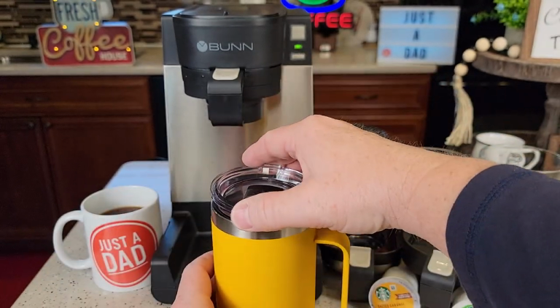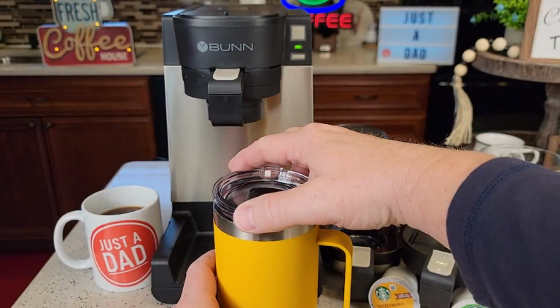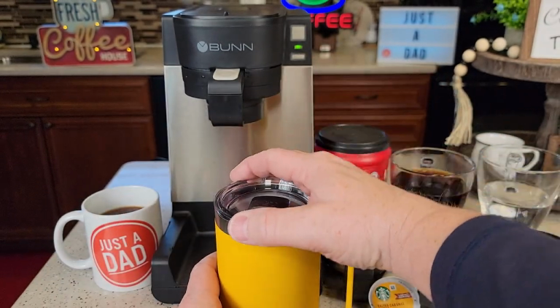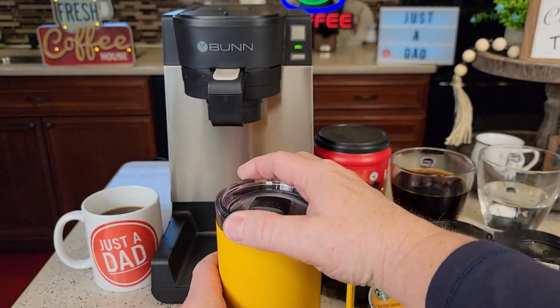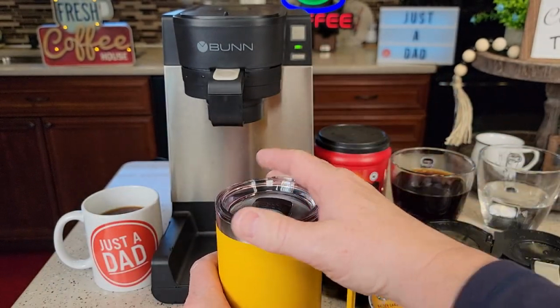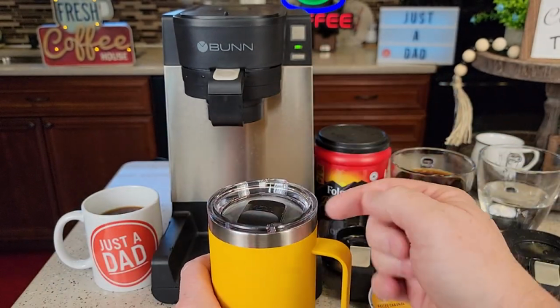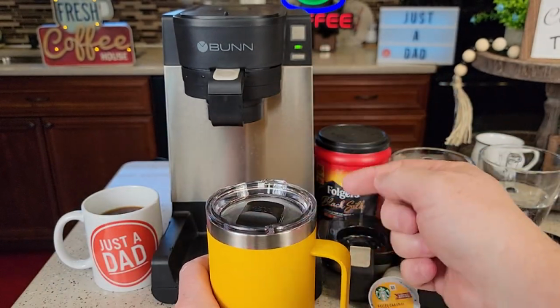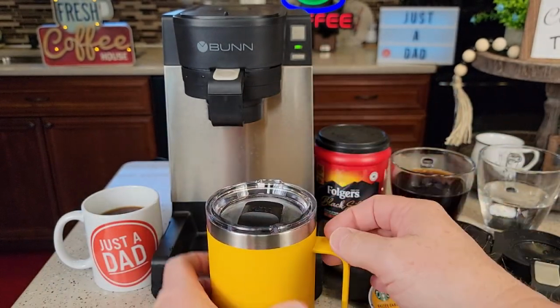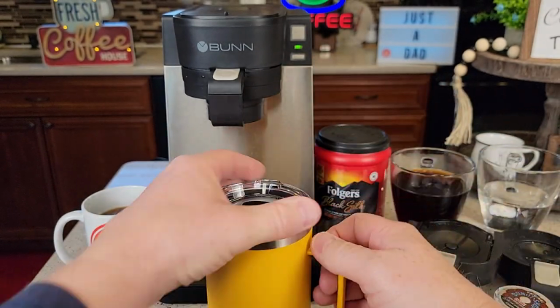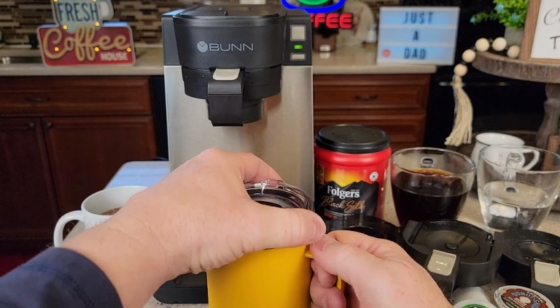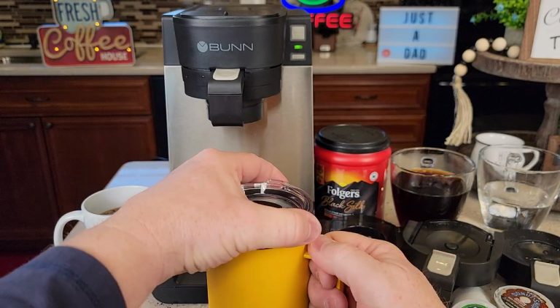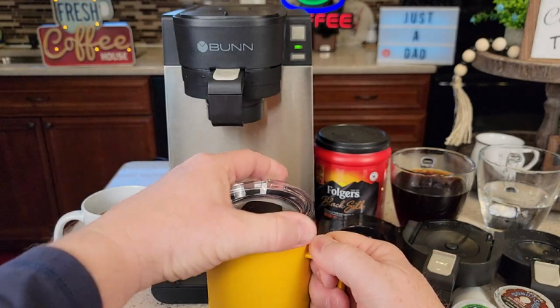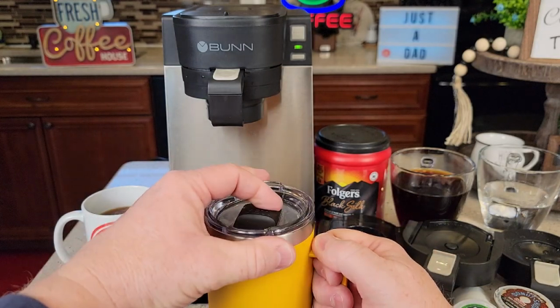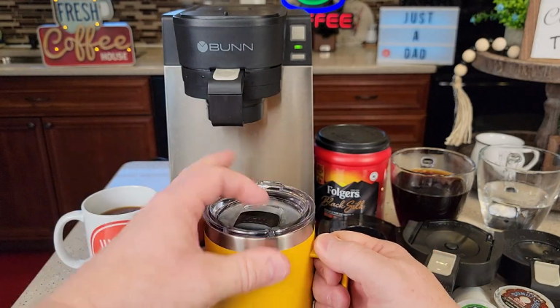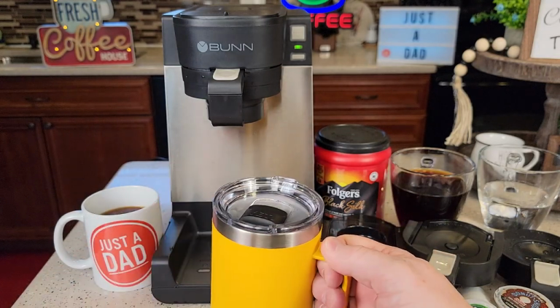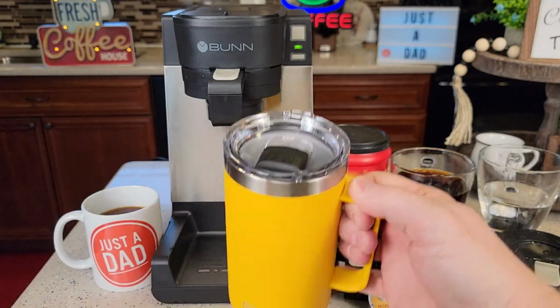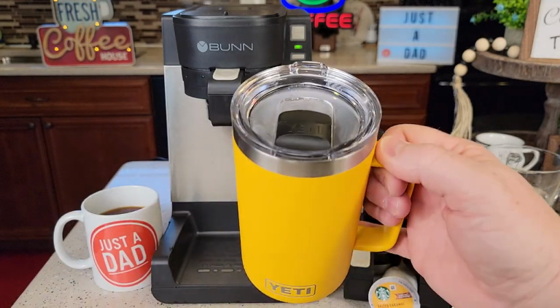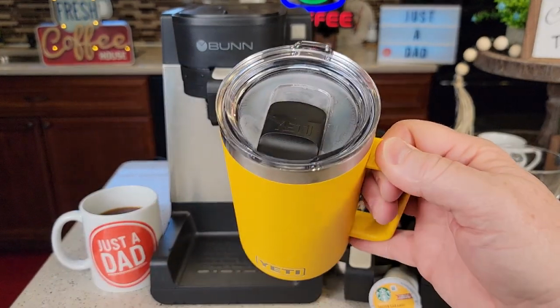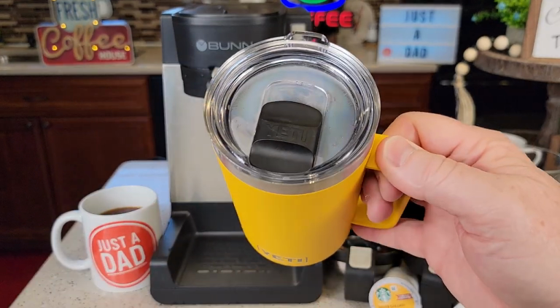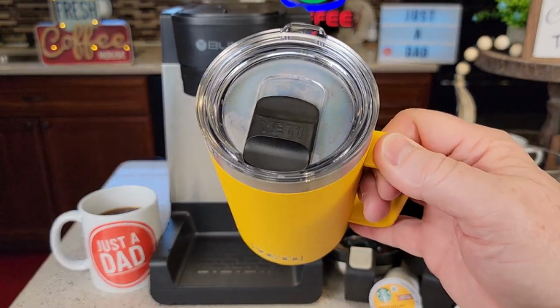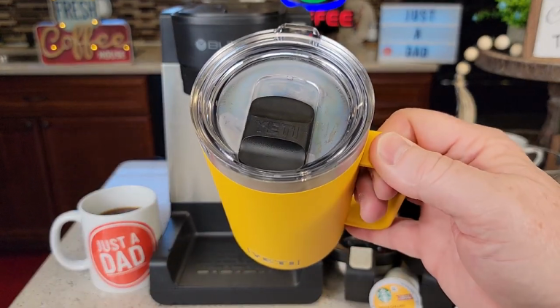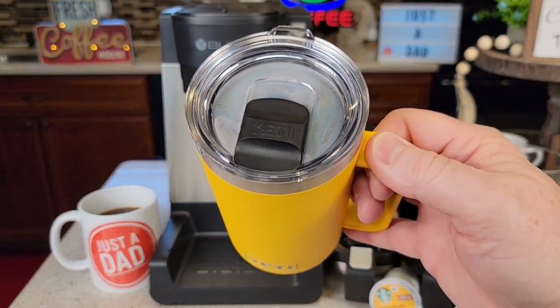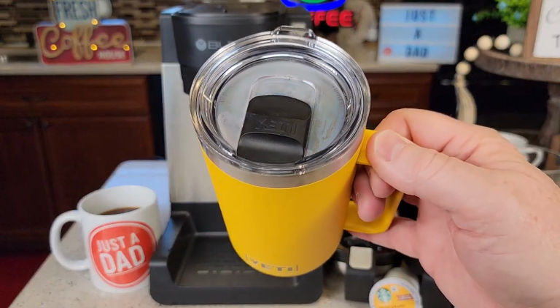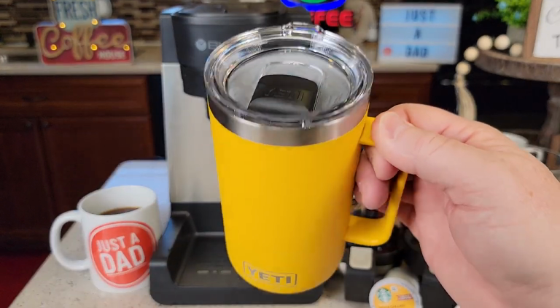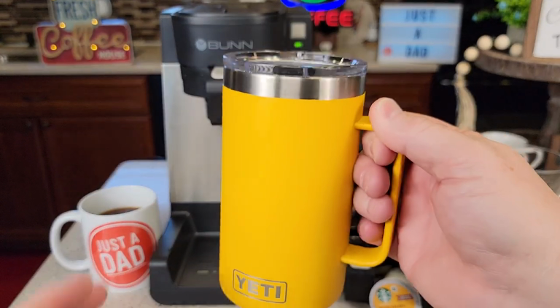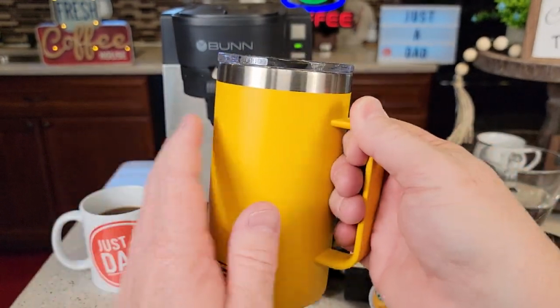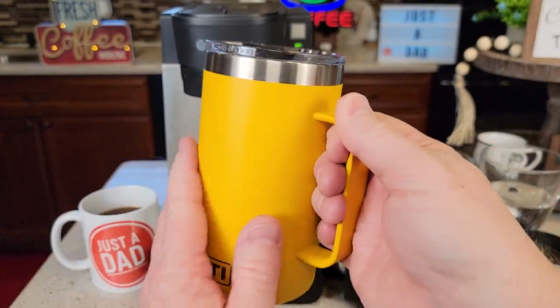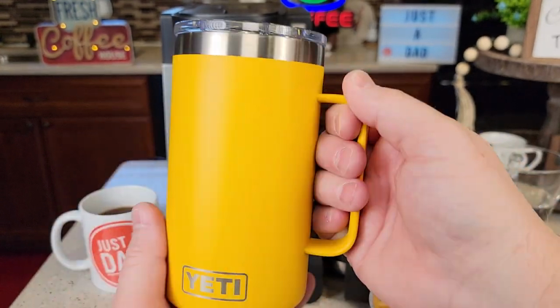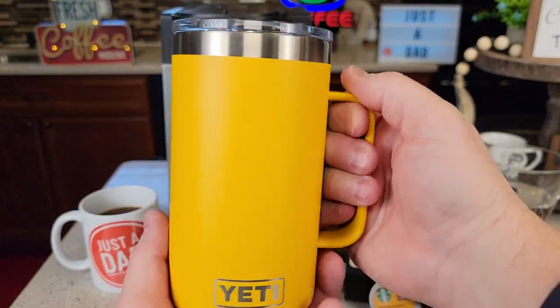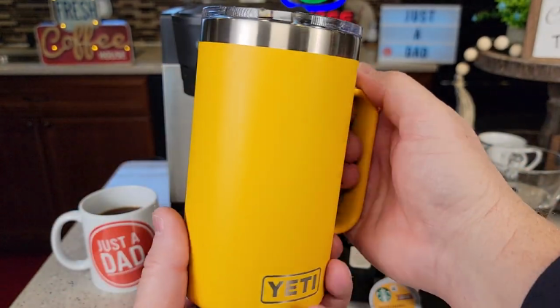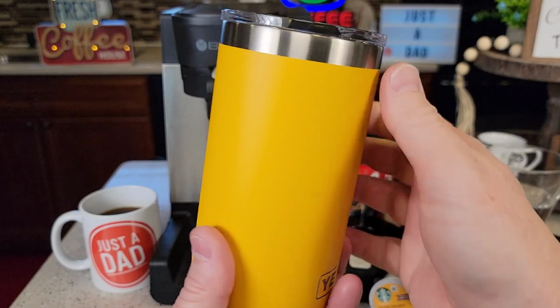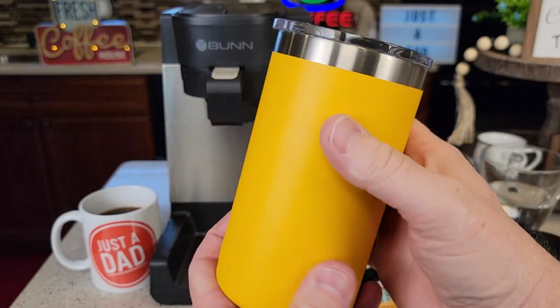So you just put it on — you can put it on any which way you would like. When it's closed, it's going to keep your coffee nice and hot. This is double-wall insulated.